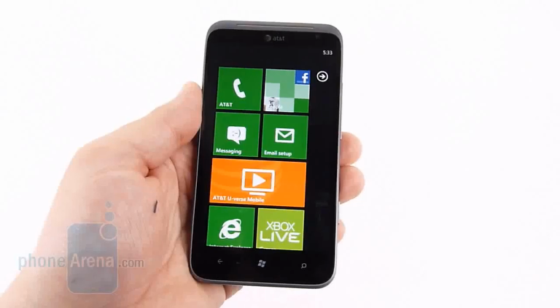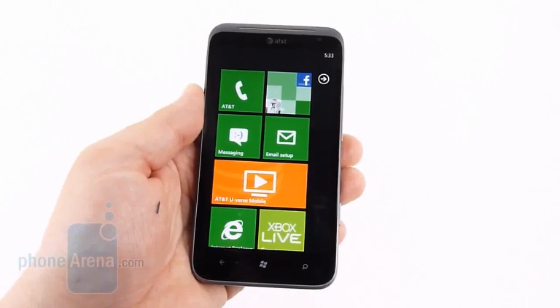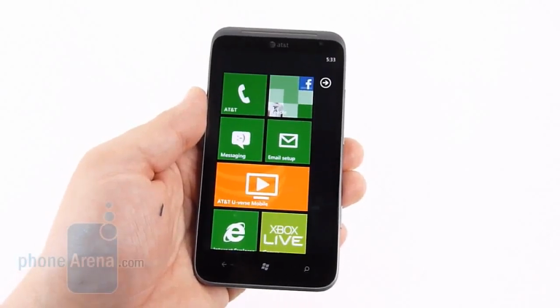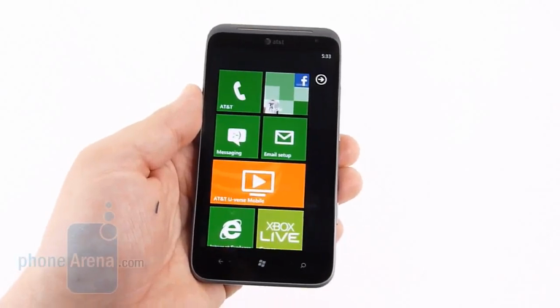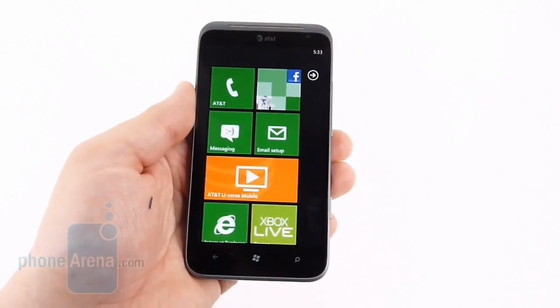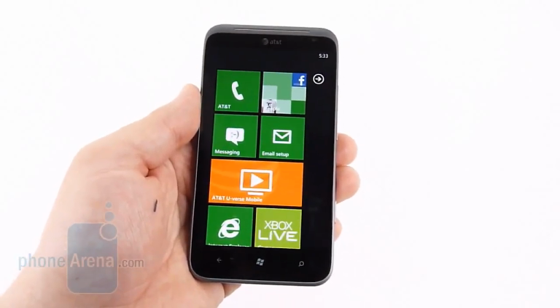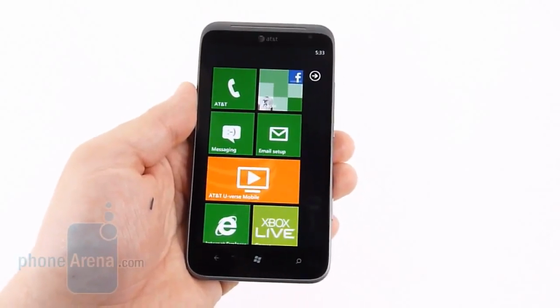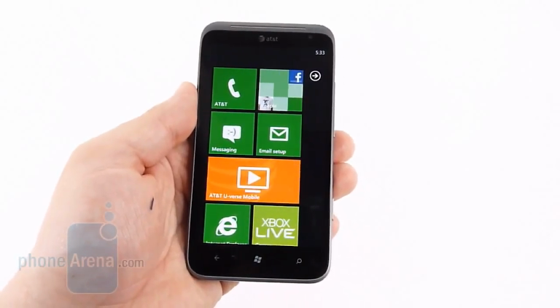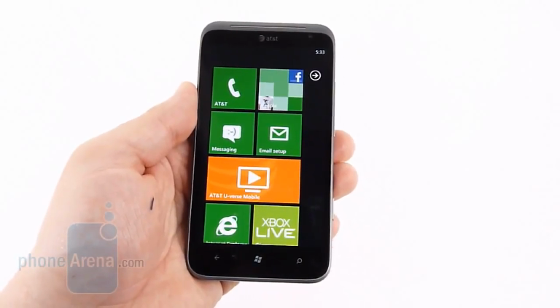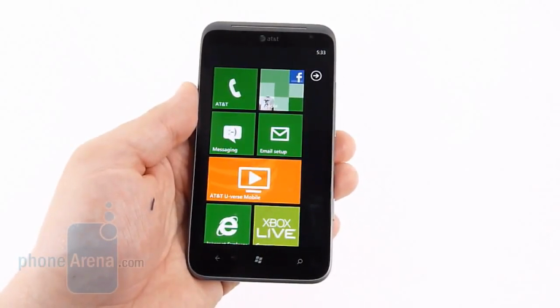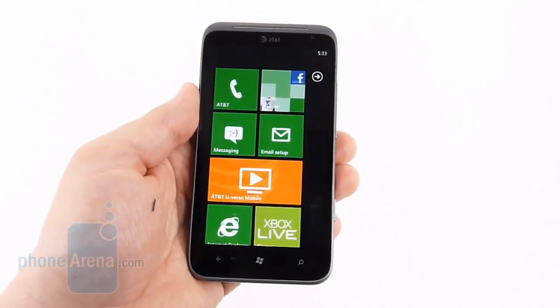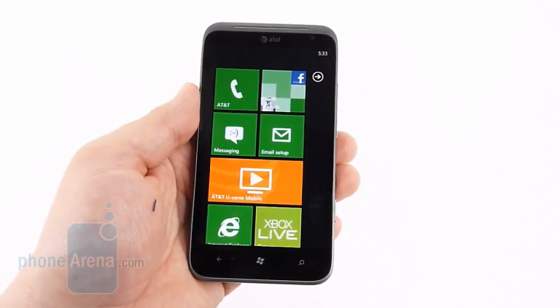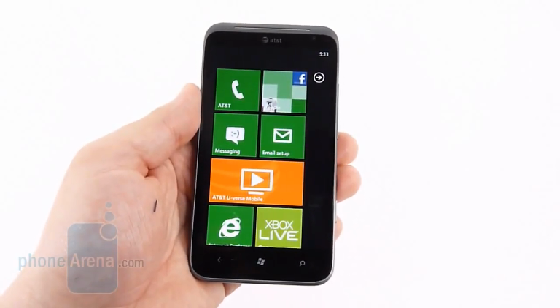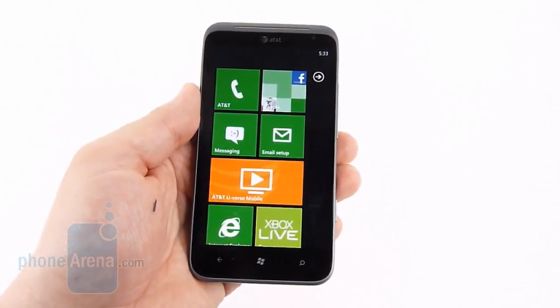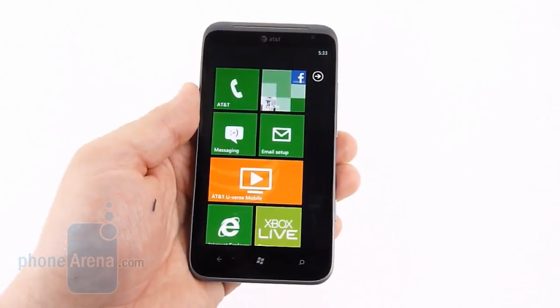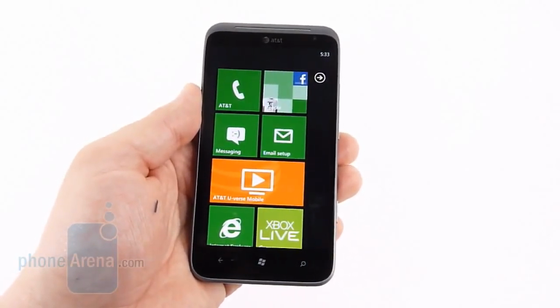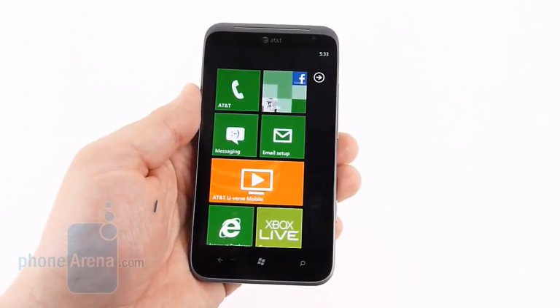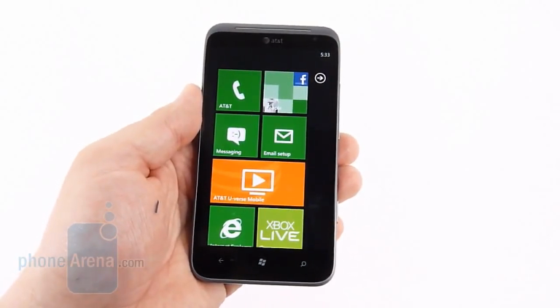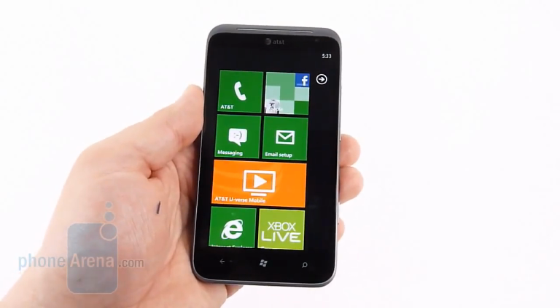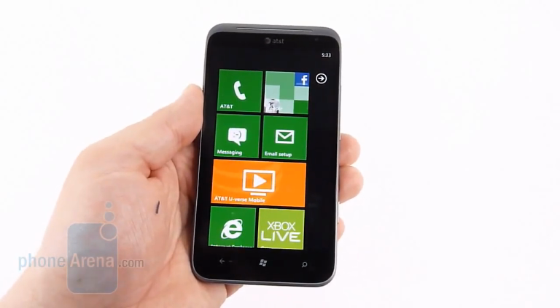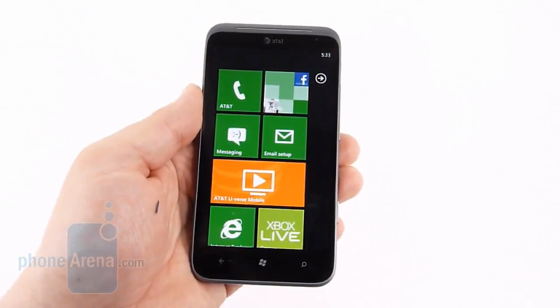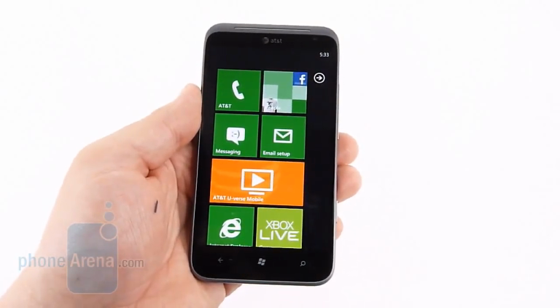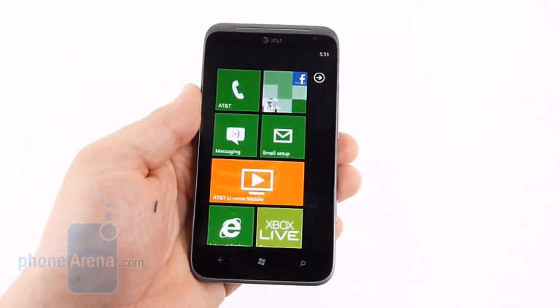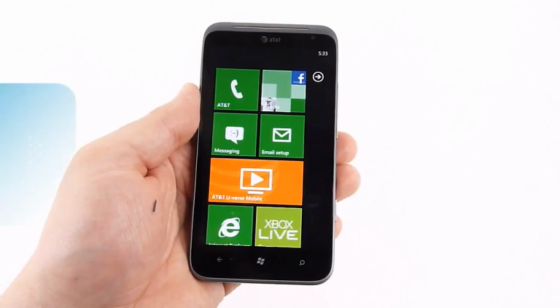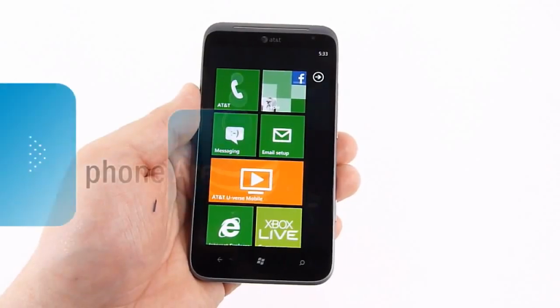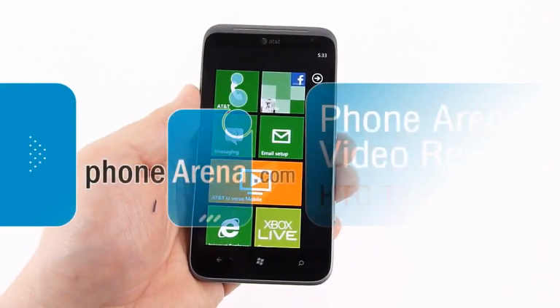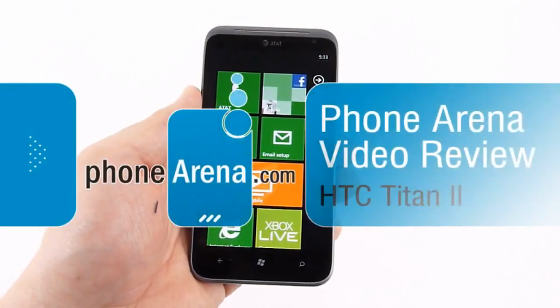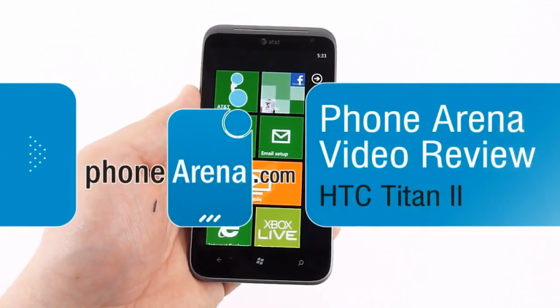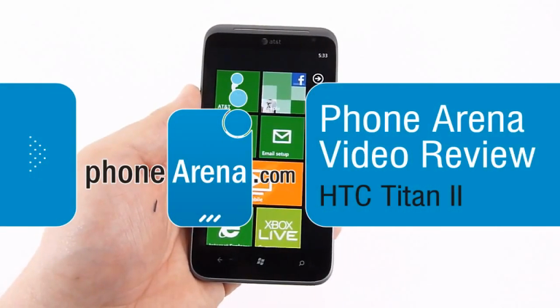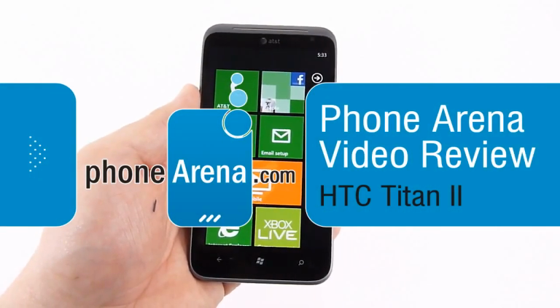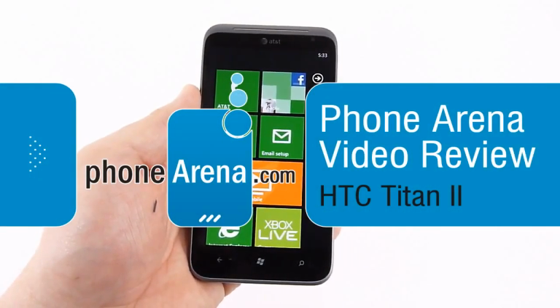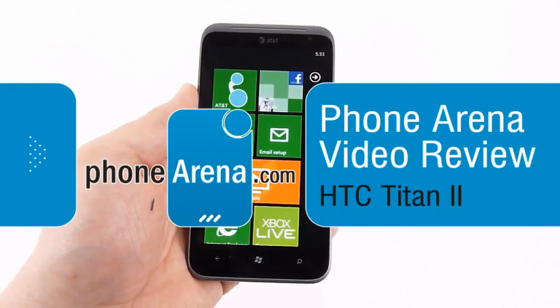Hey guys, Brian from Phone Arena here. Today we're going to take a look at the HTC Titan 2, available from AT&T.